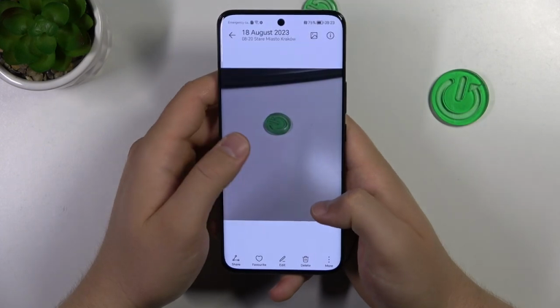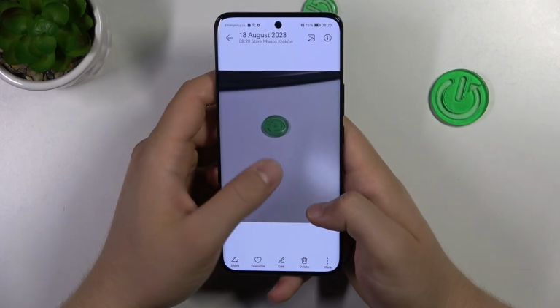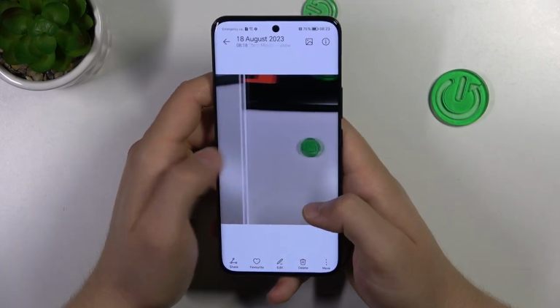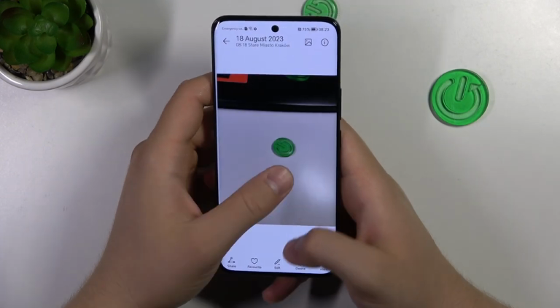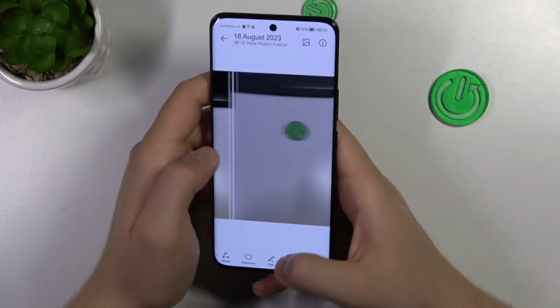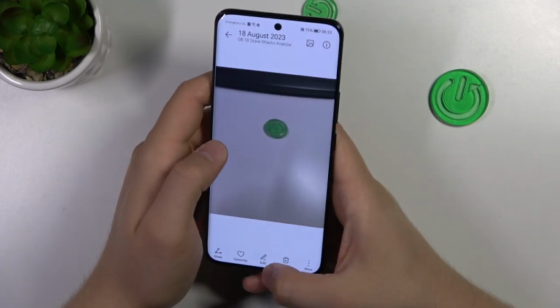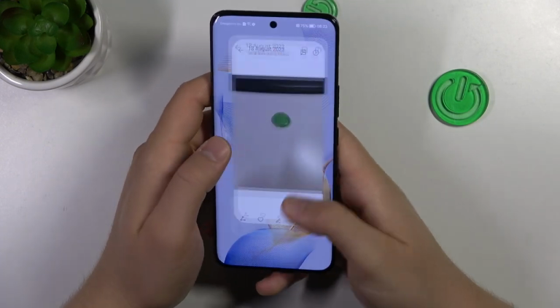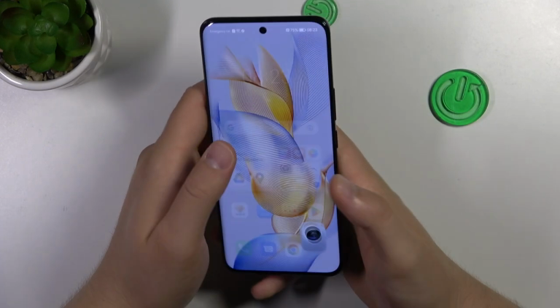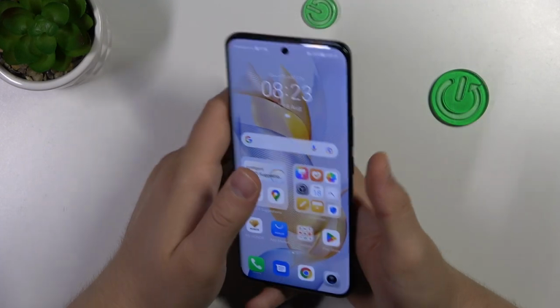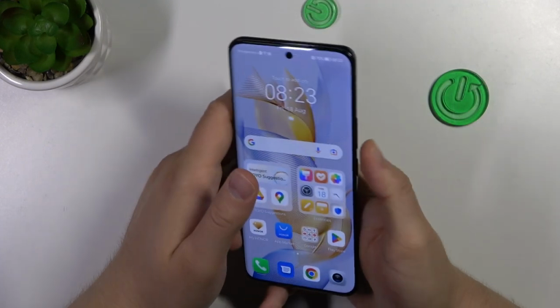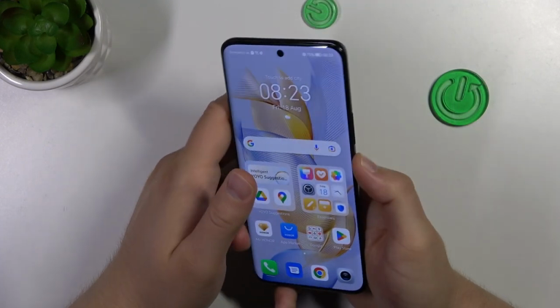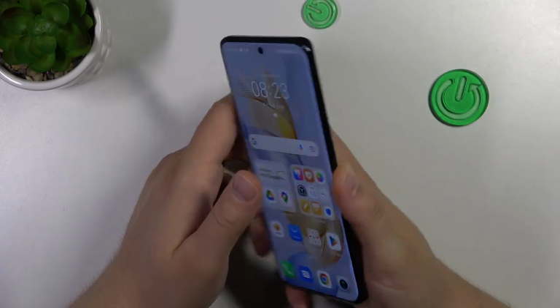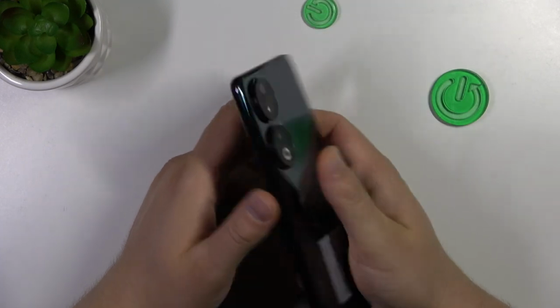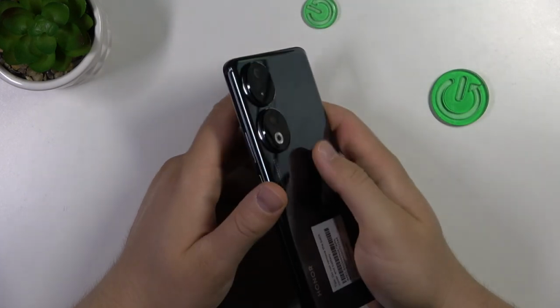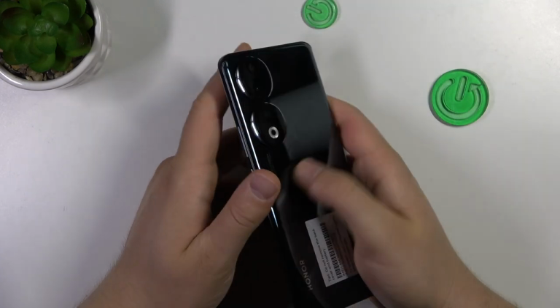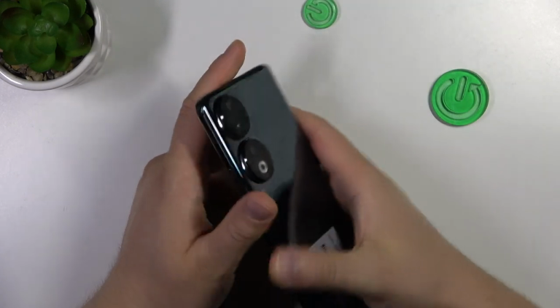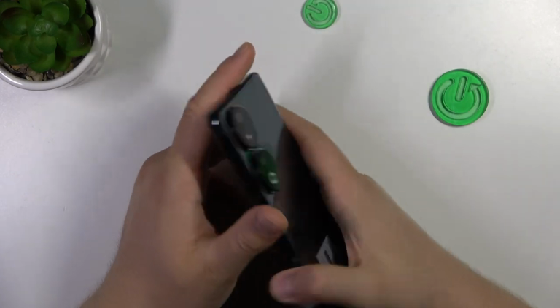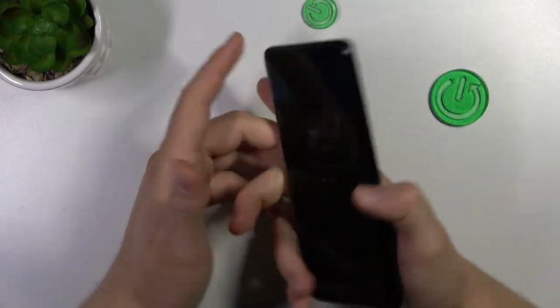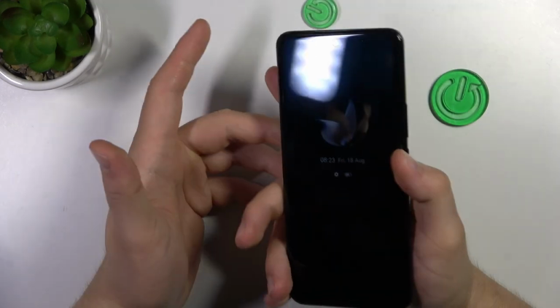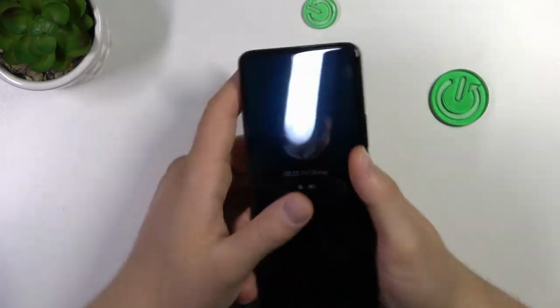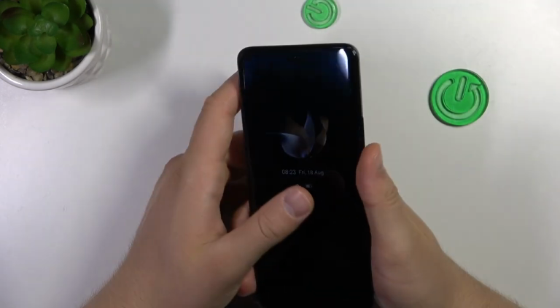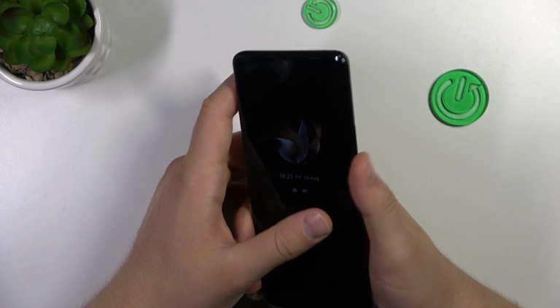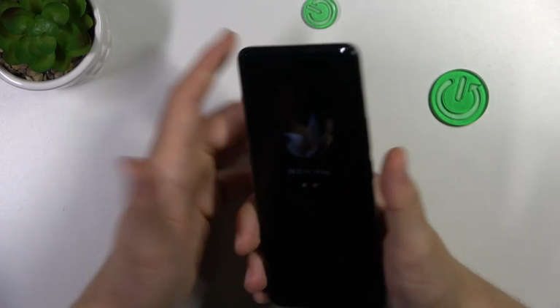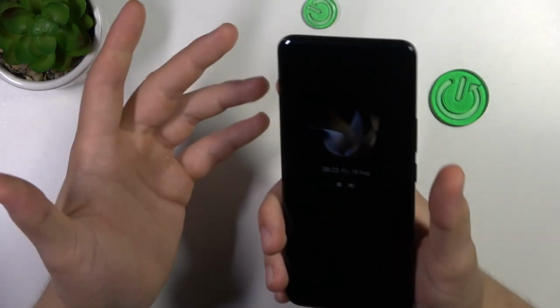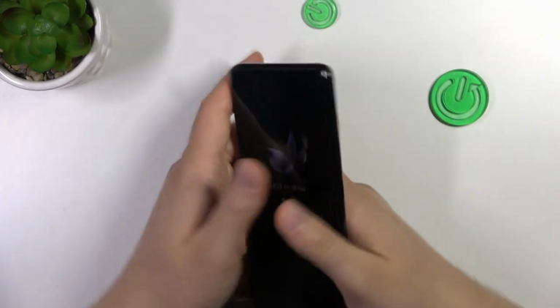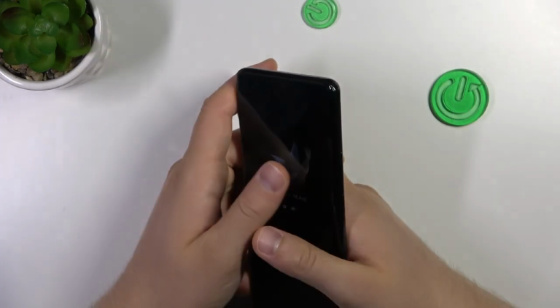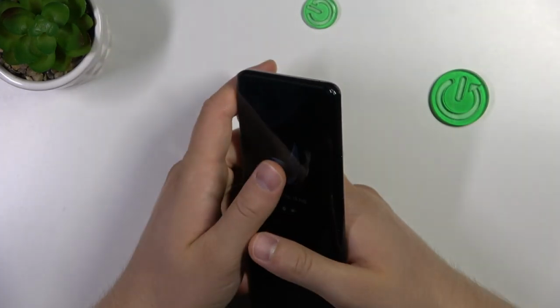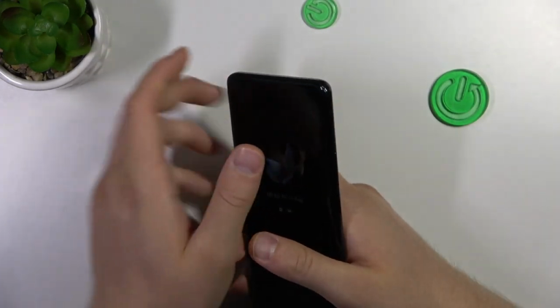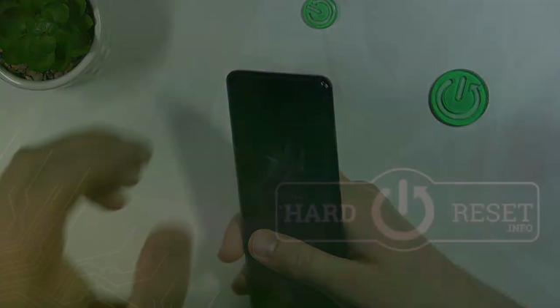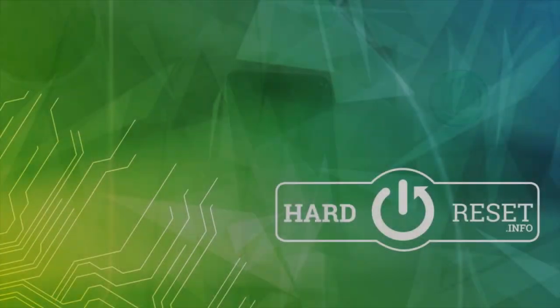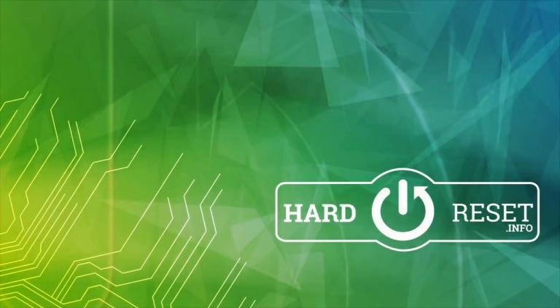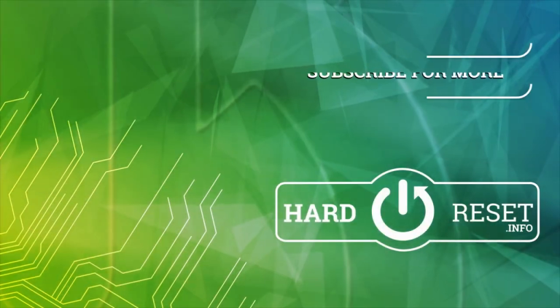Honestly, that's all for the camera tips — the five best camera features of the Honor 90. That's all for this video. Hope you like it.